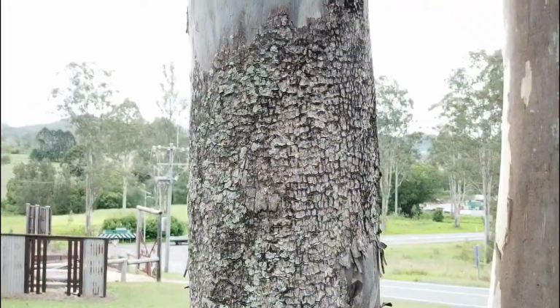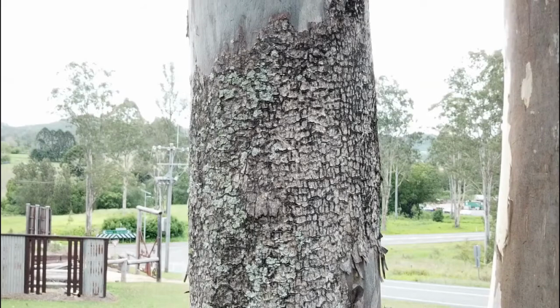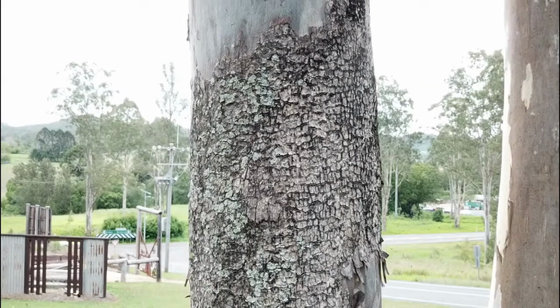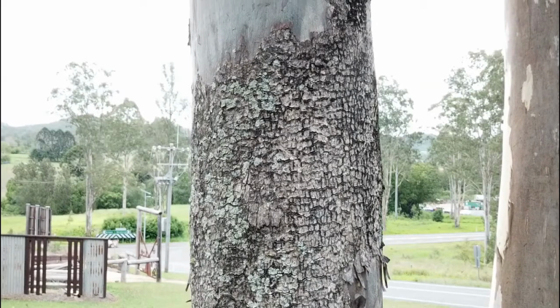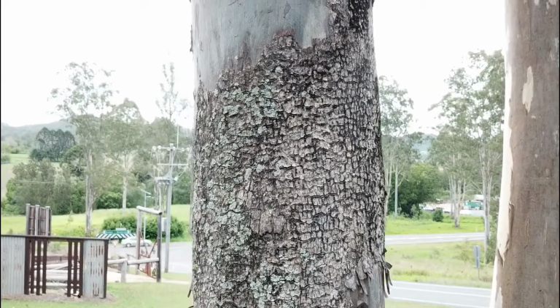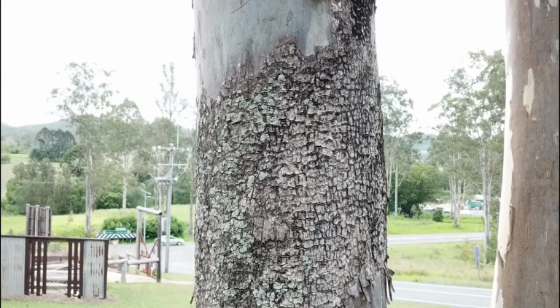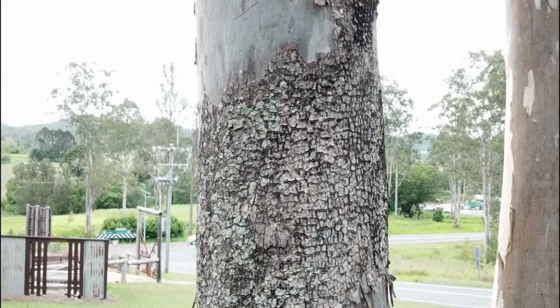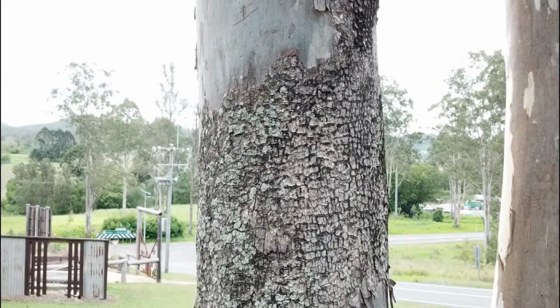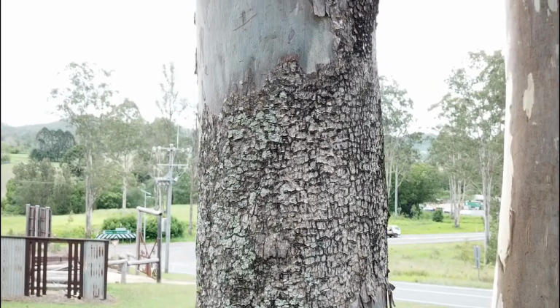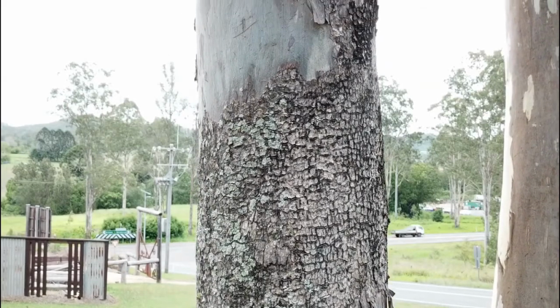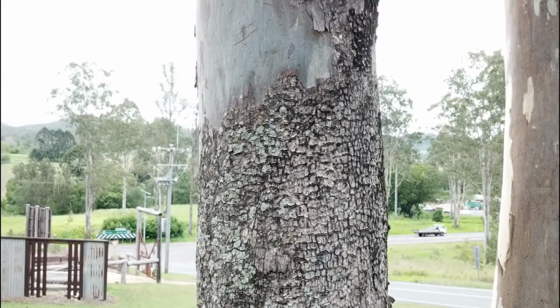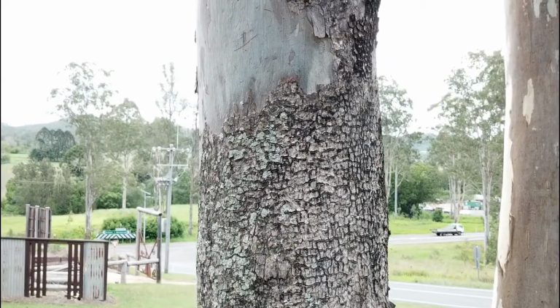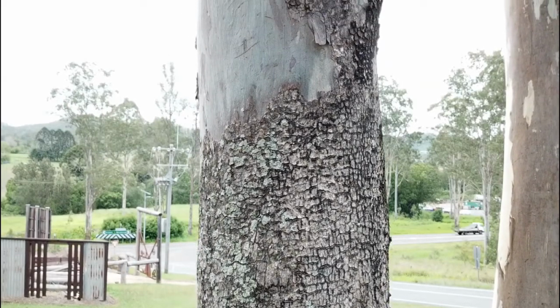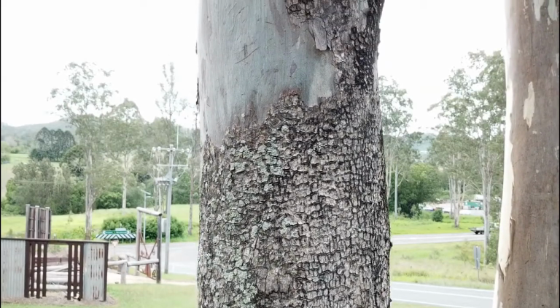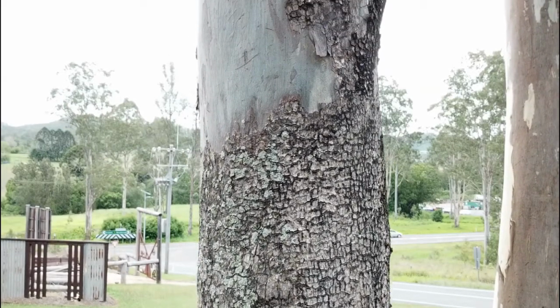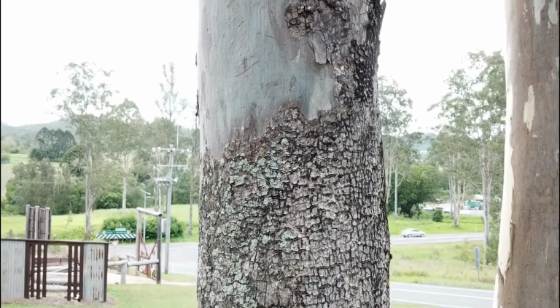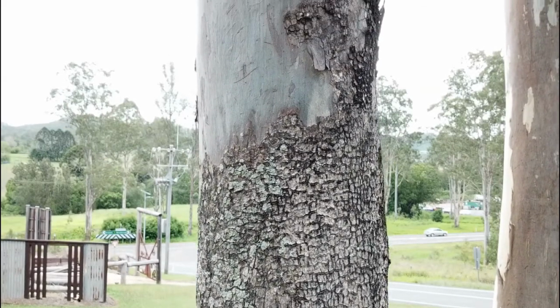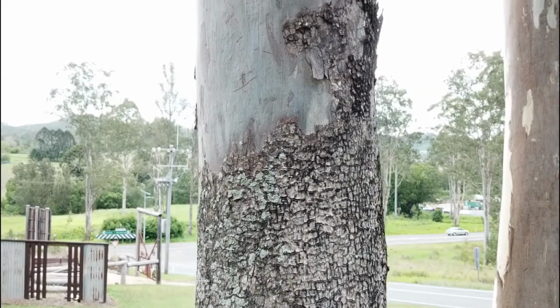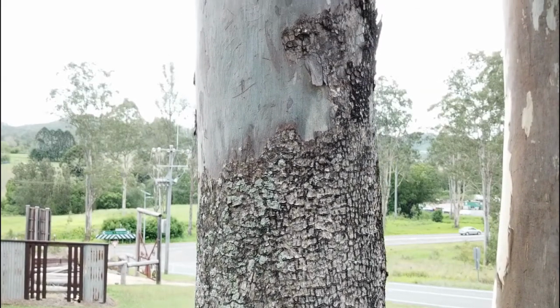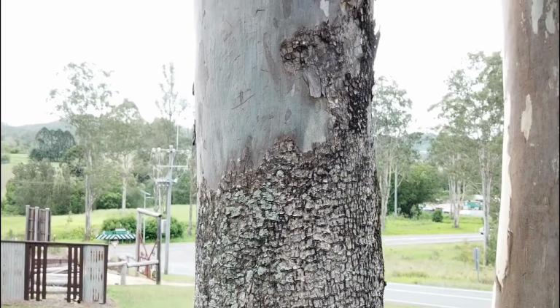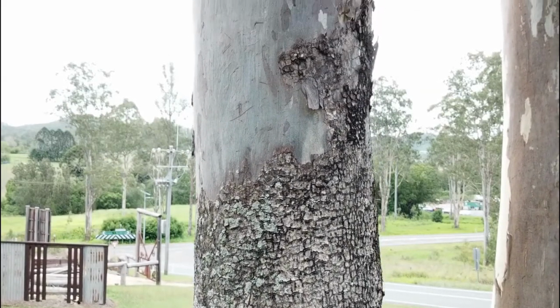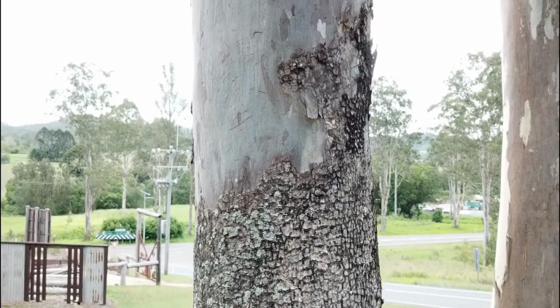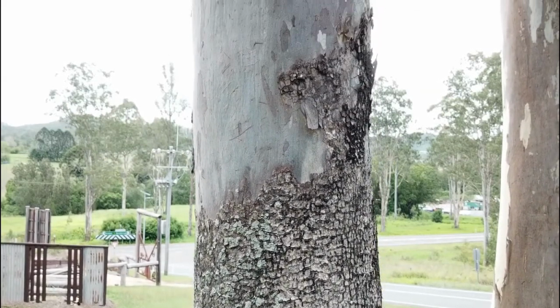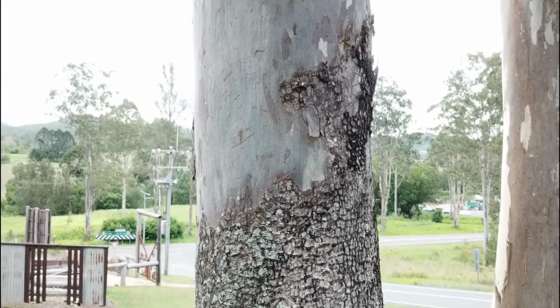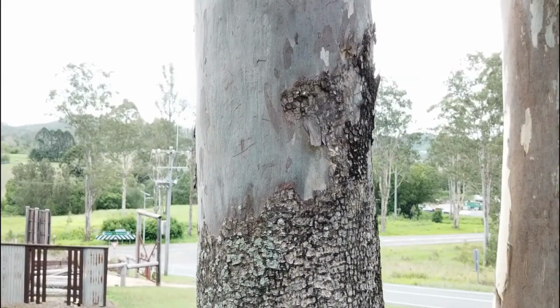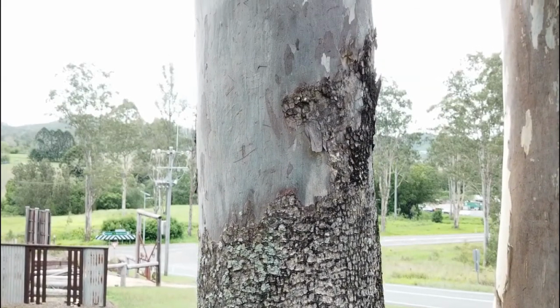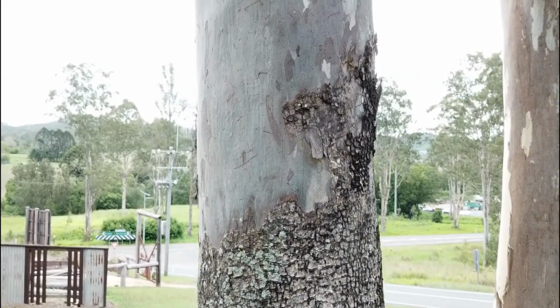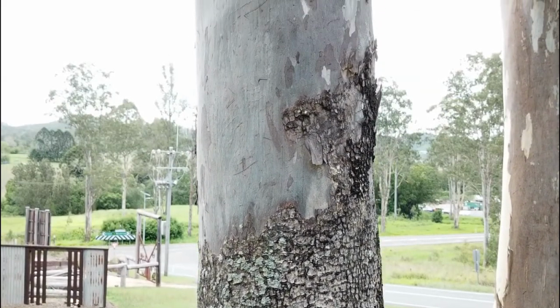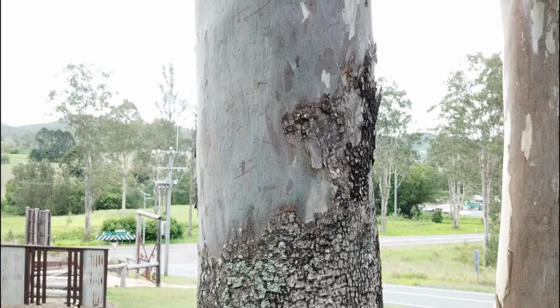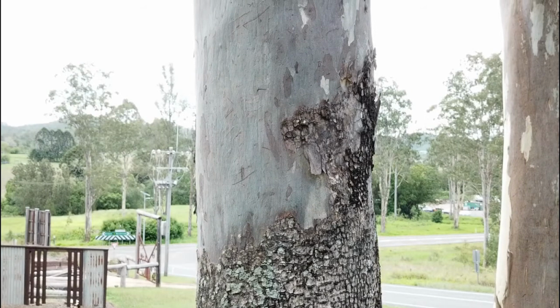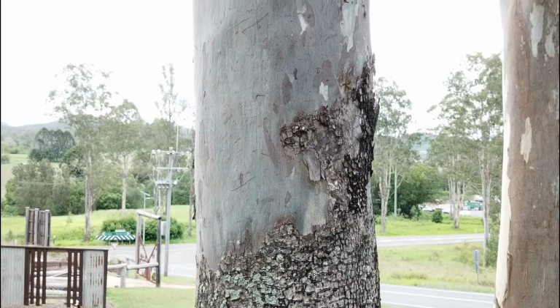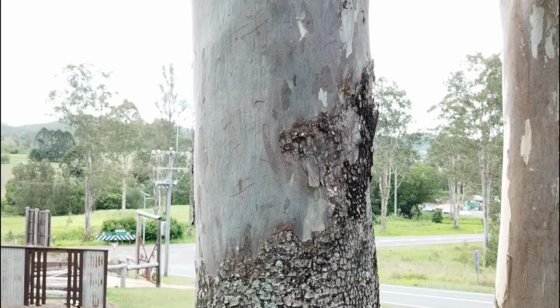The bark is dark brown, blocky and tessellated up to 6 metres, then smooth and white above.